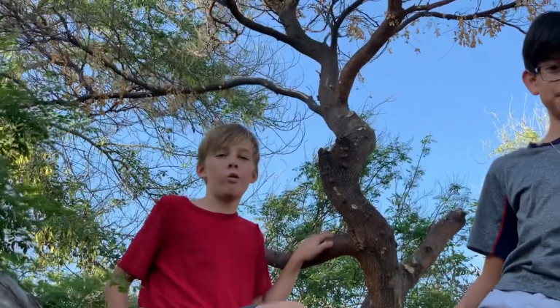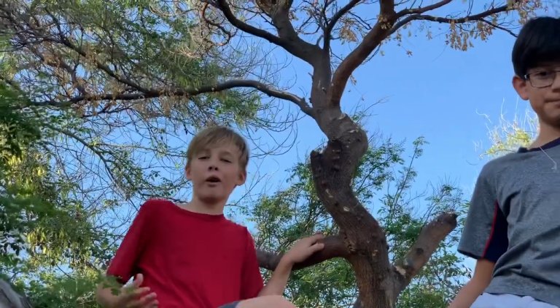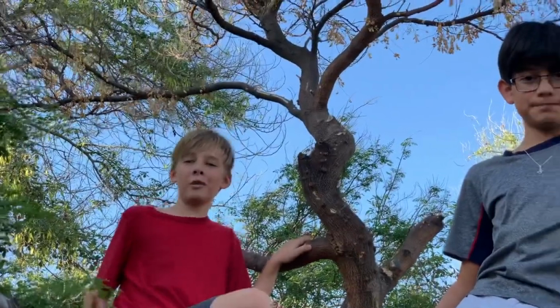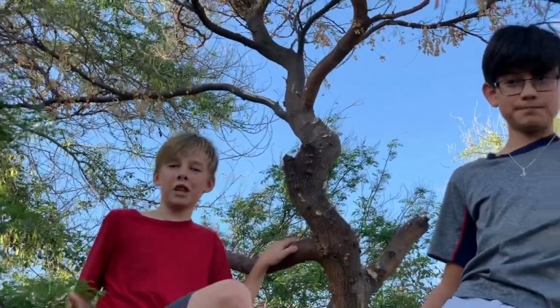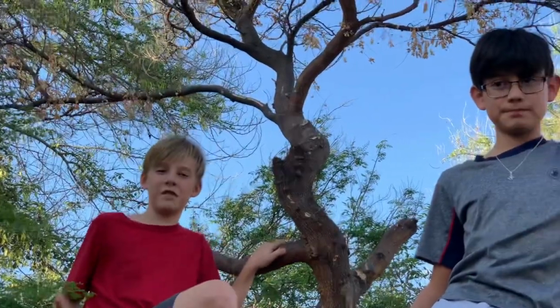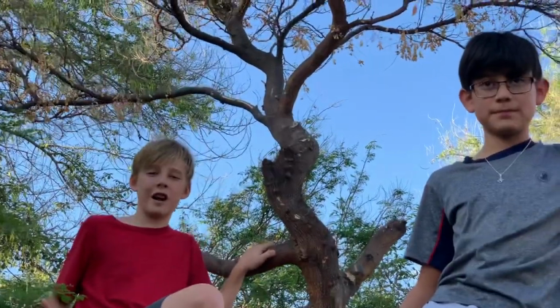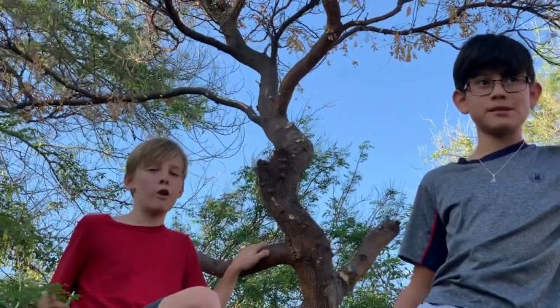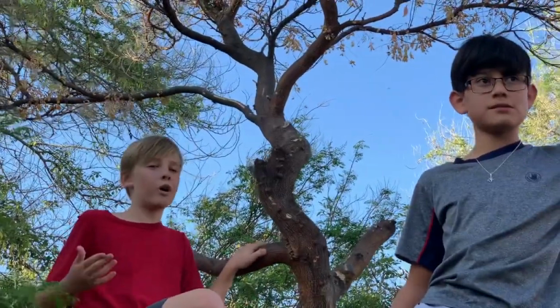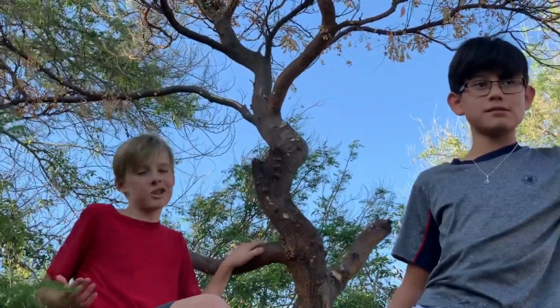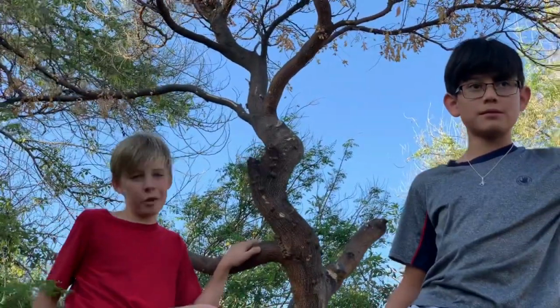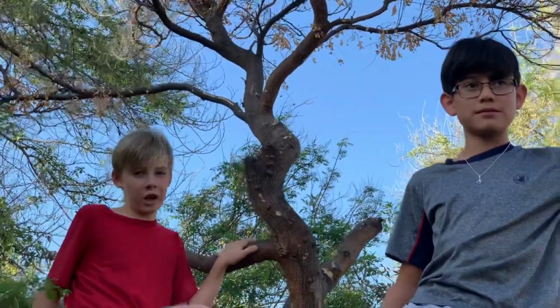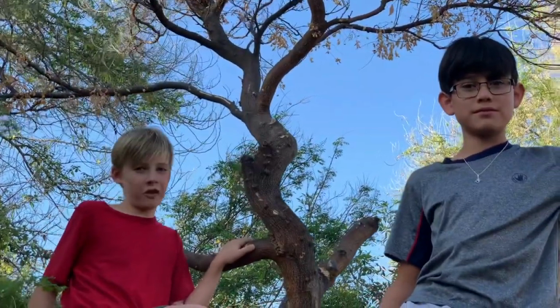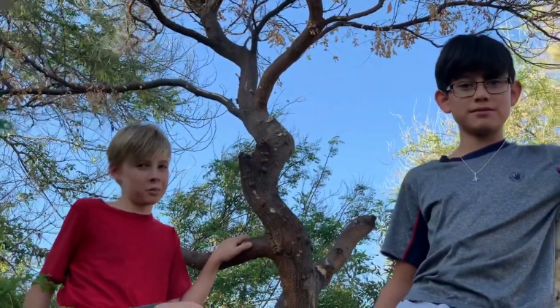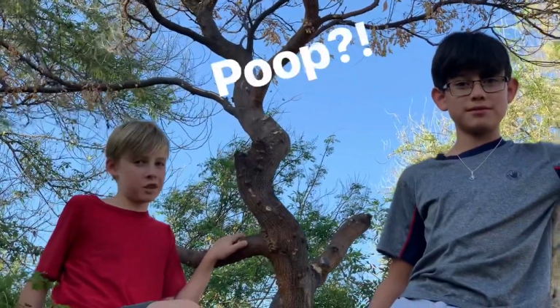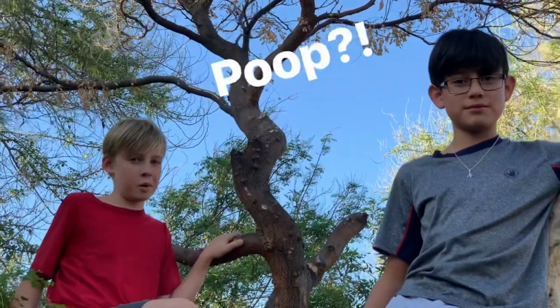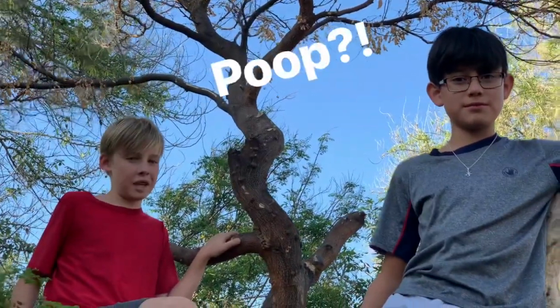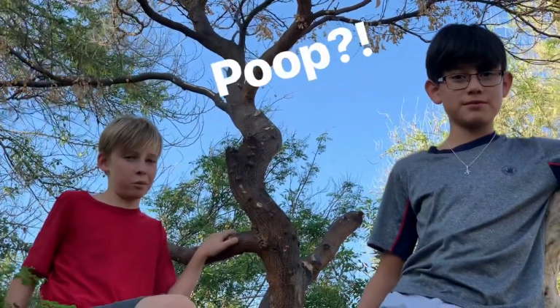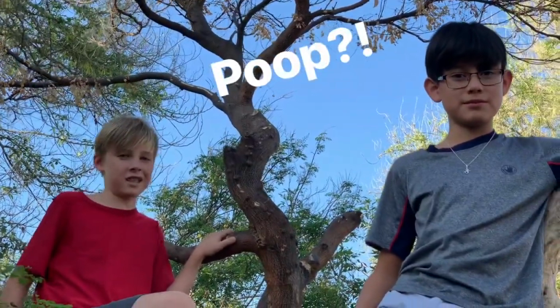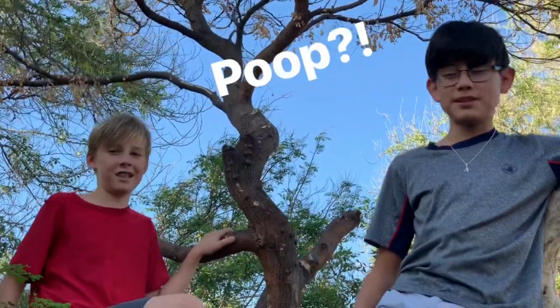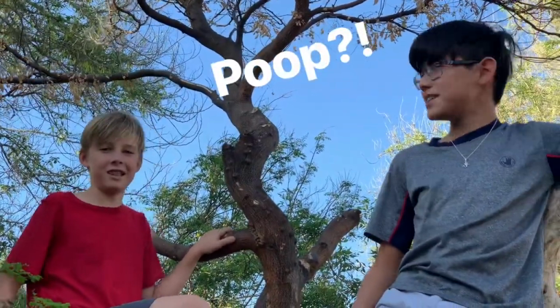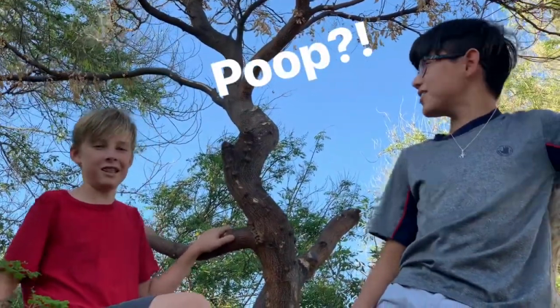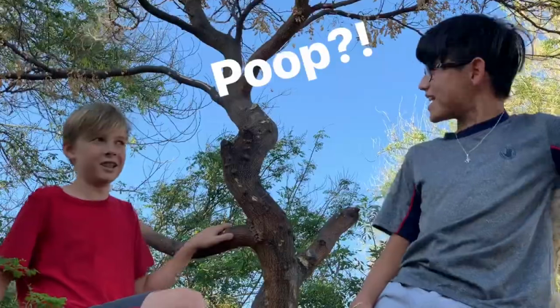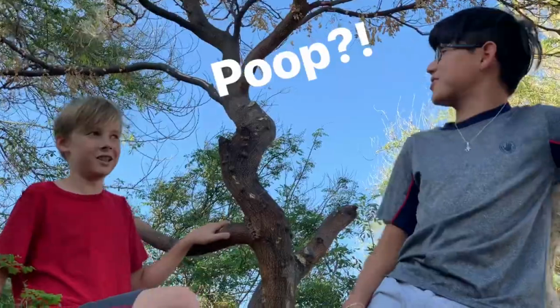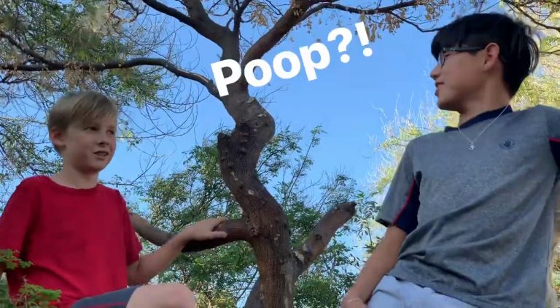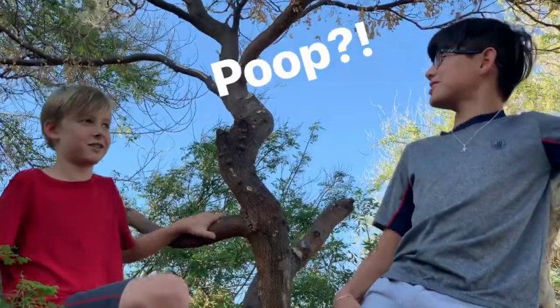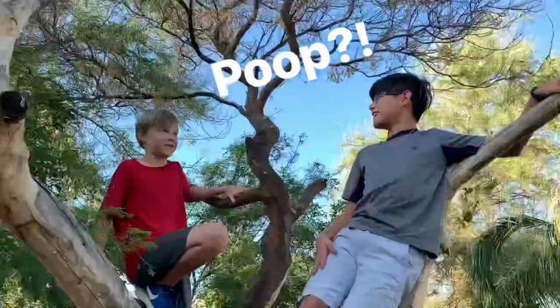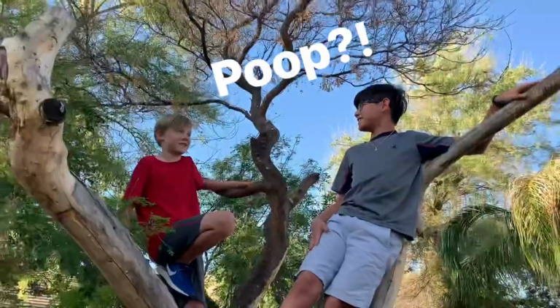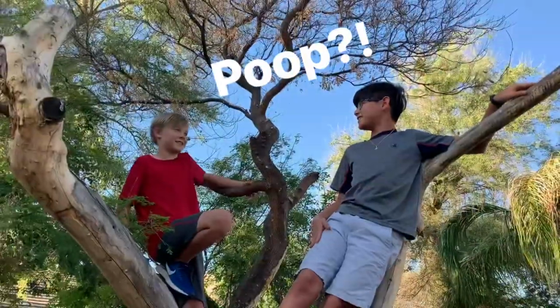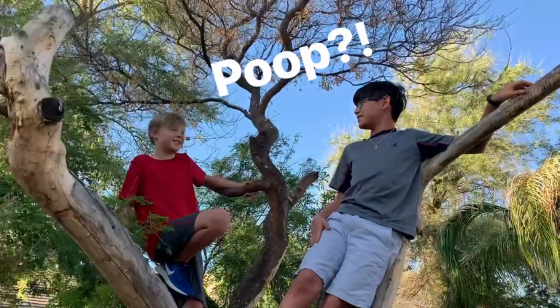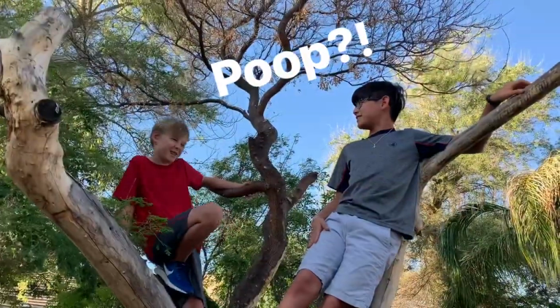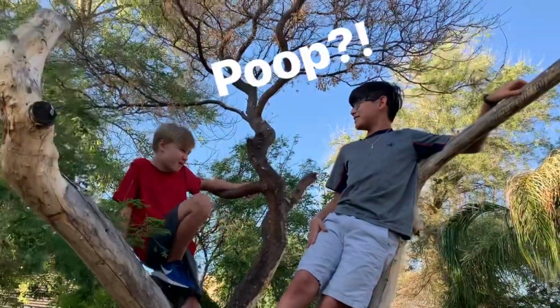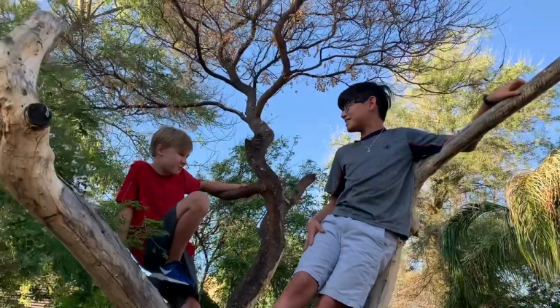We're also going to be looking for some lizard poop samples. Let's go.